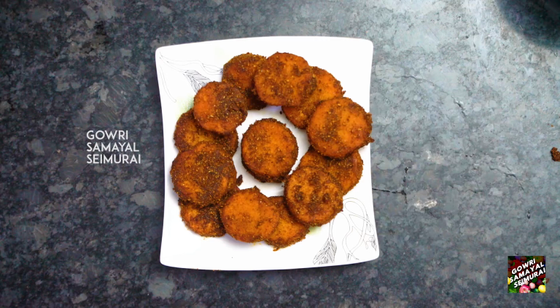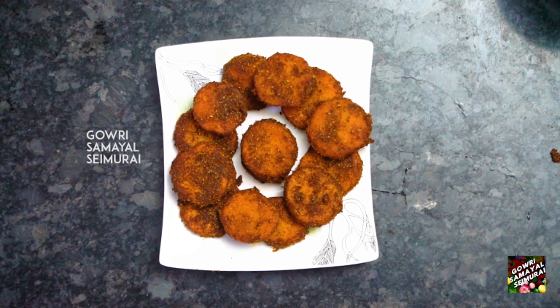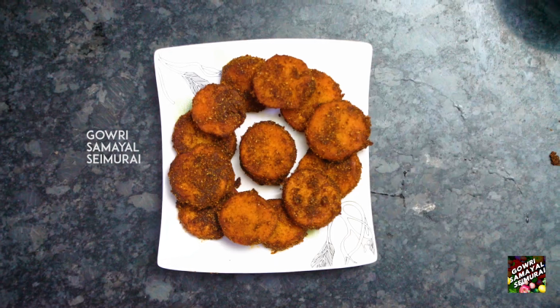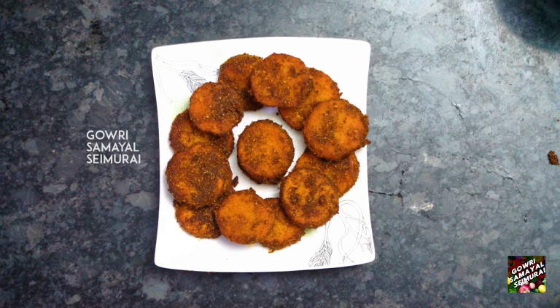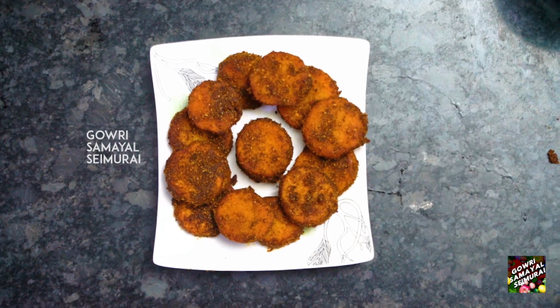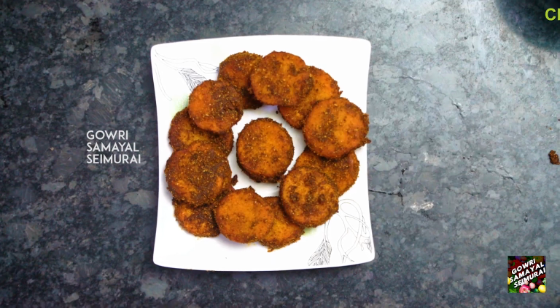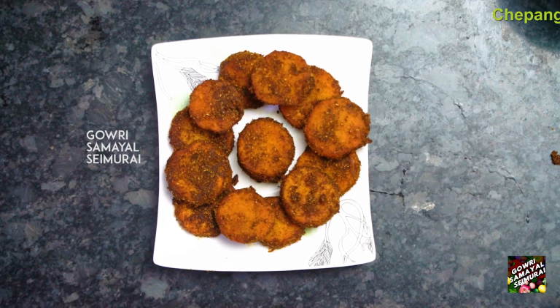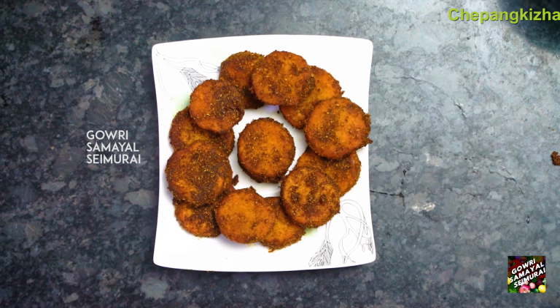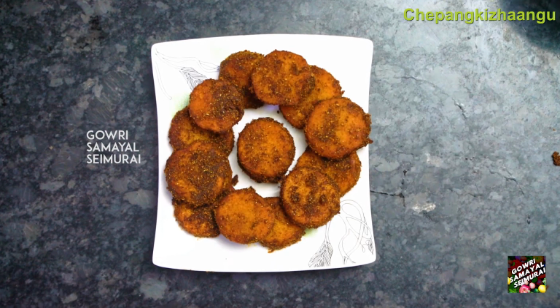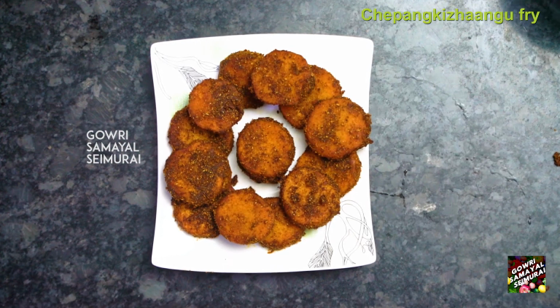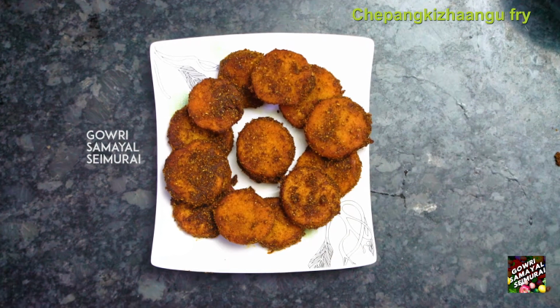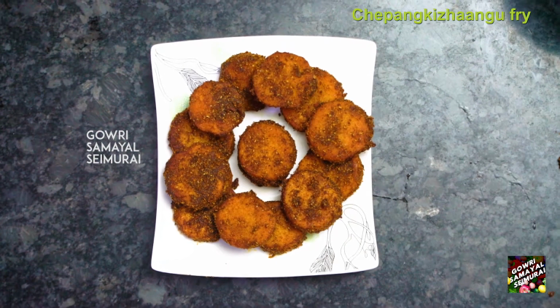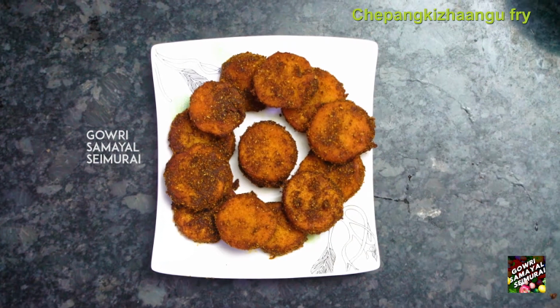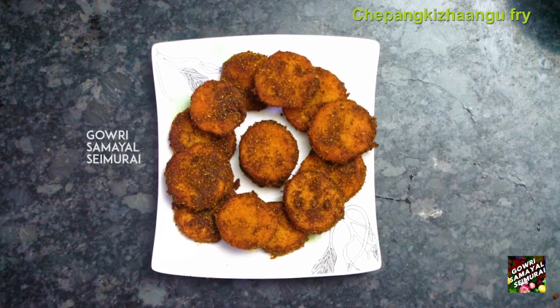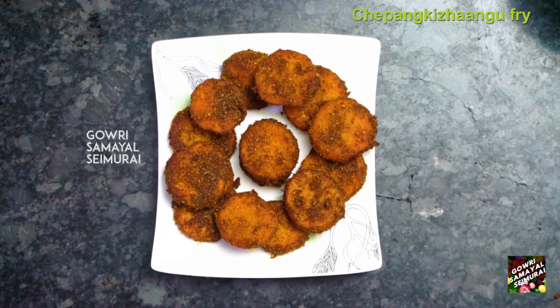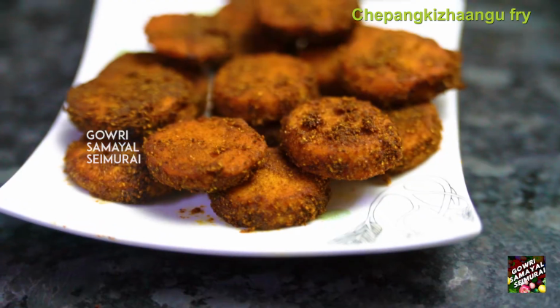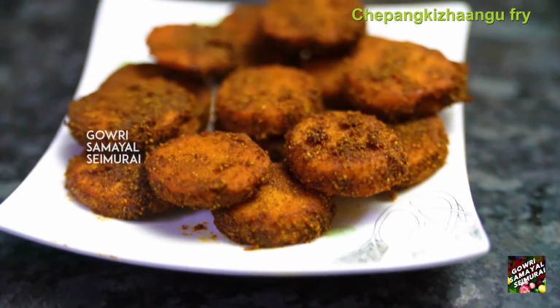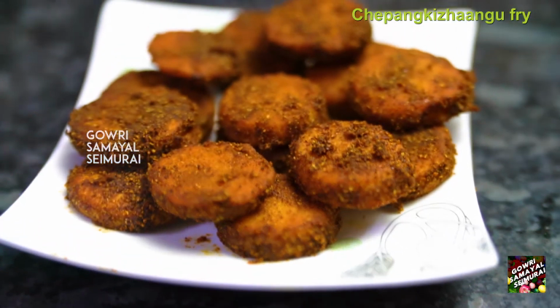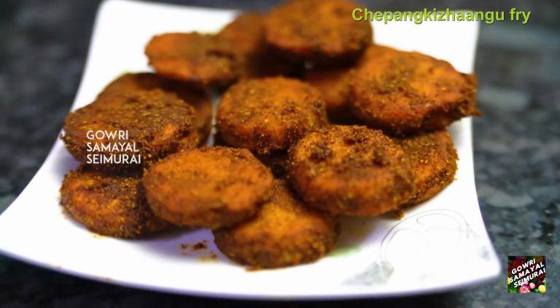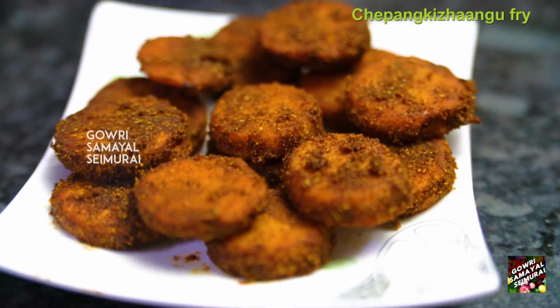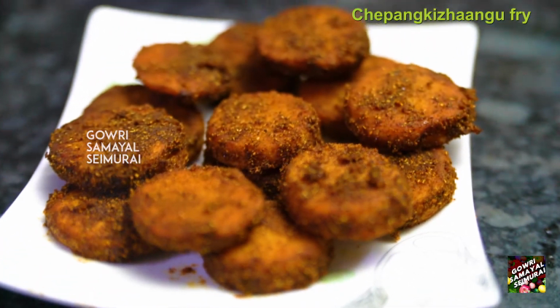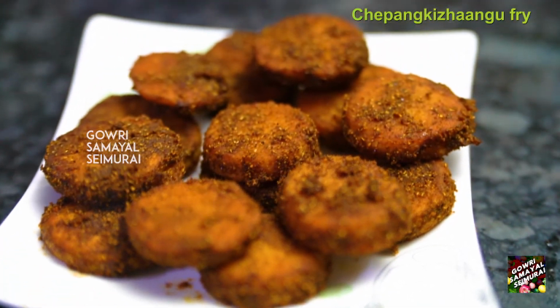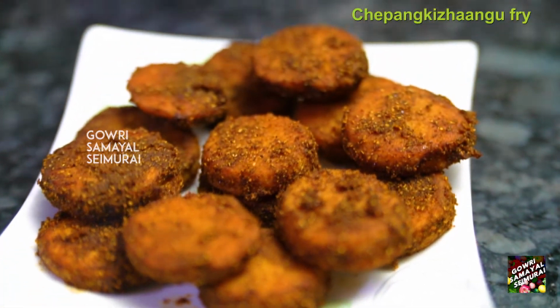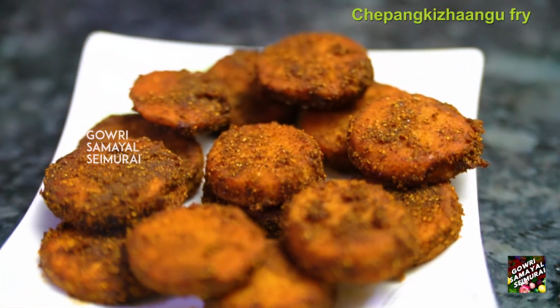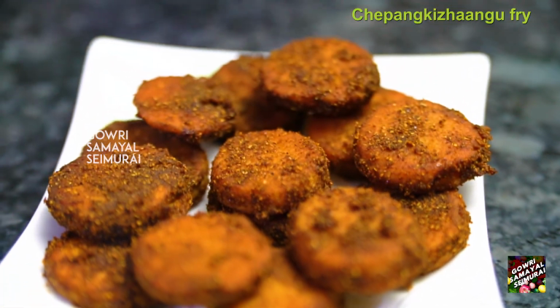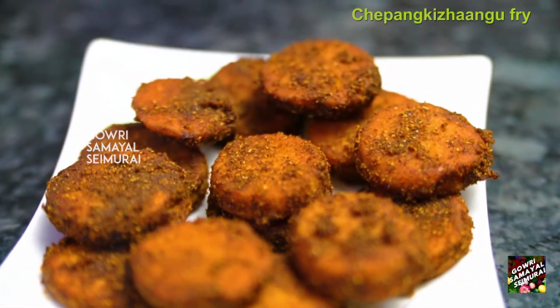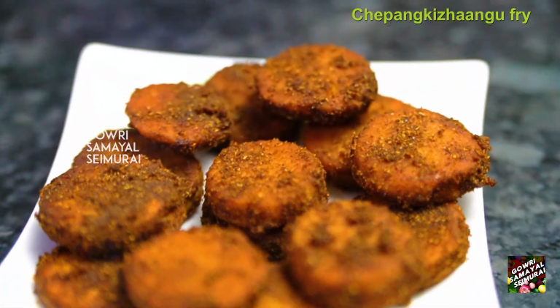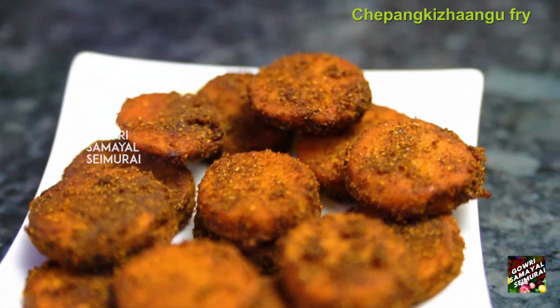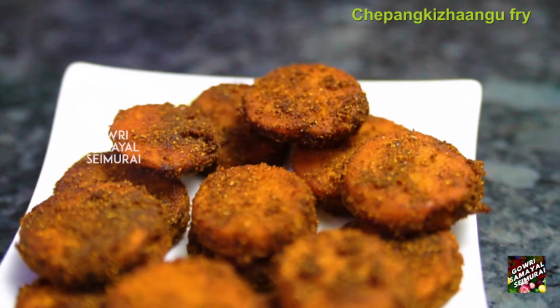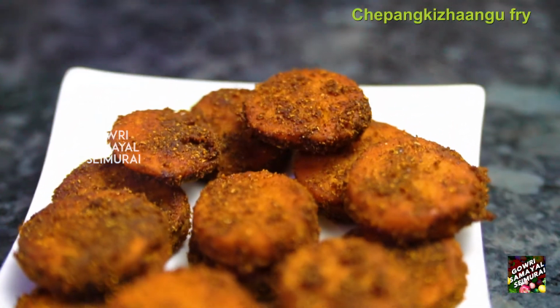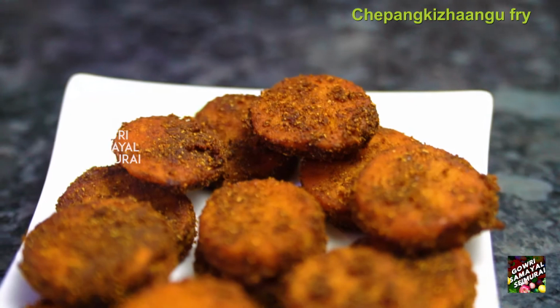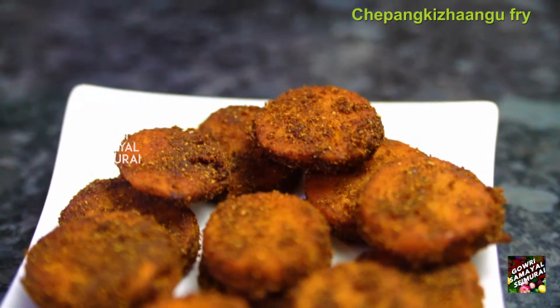Let's see how you make the seppankizhangu. How do you do the seppankizhangu? It's a story of the seppankizhangu.